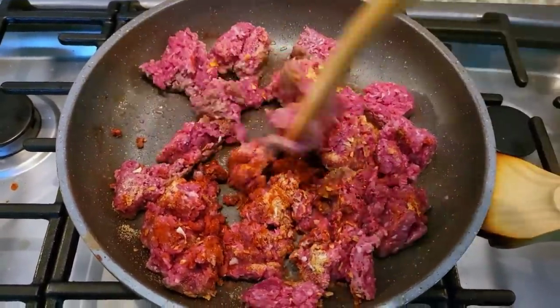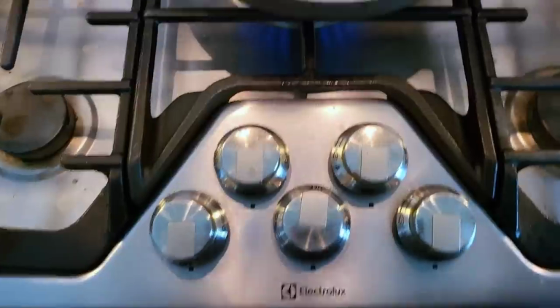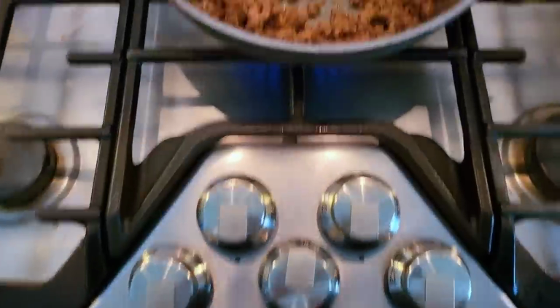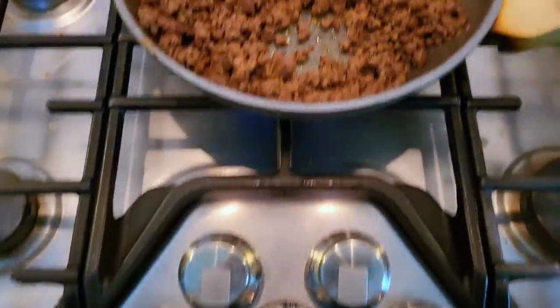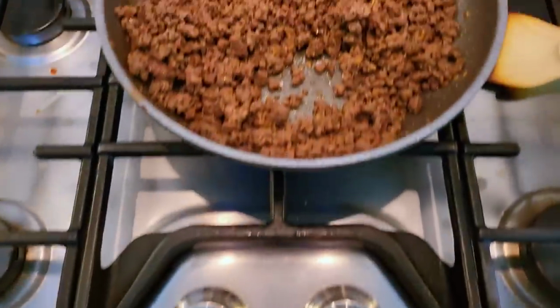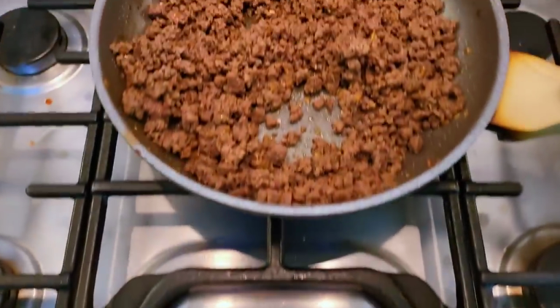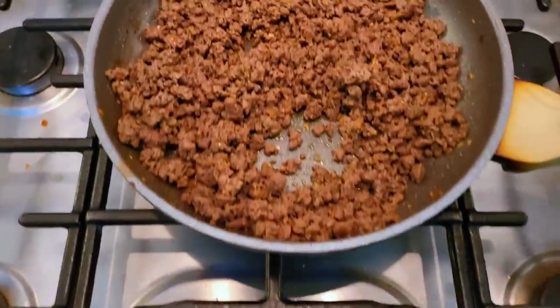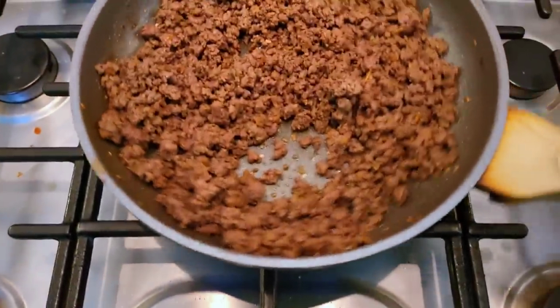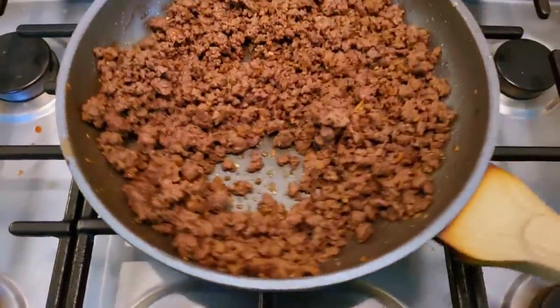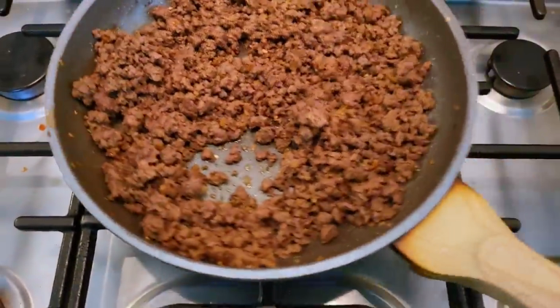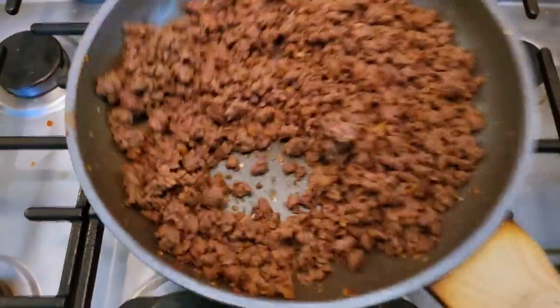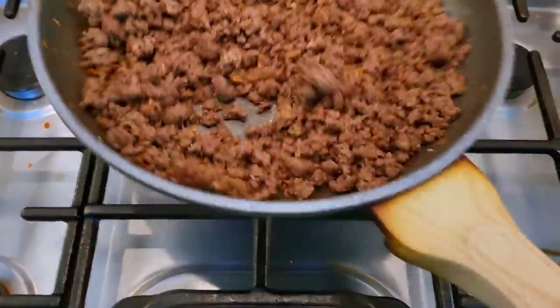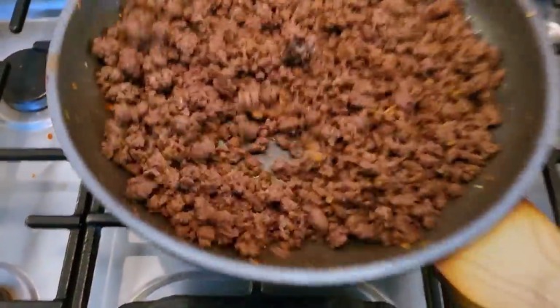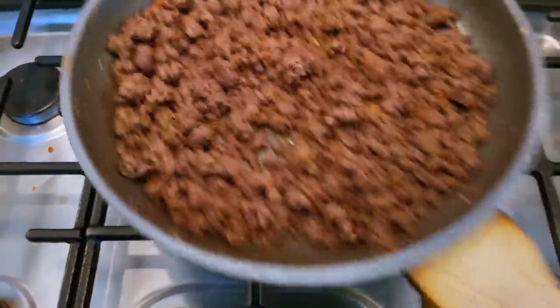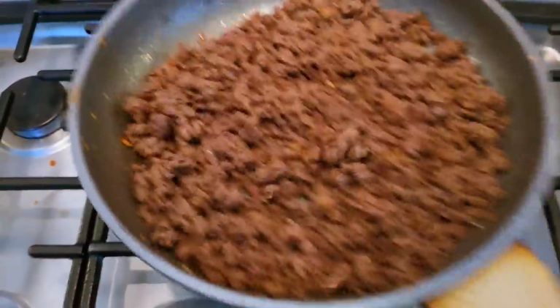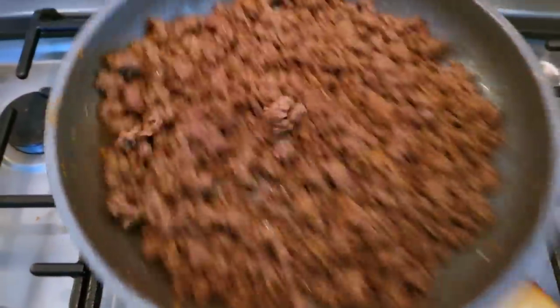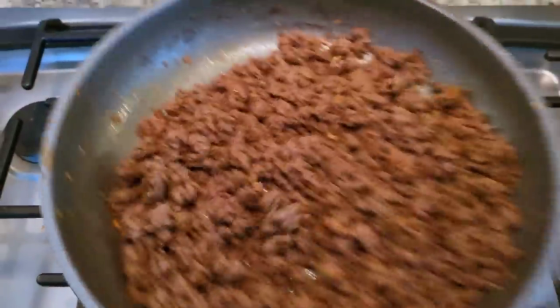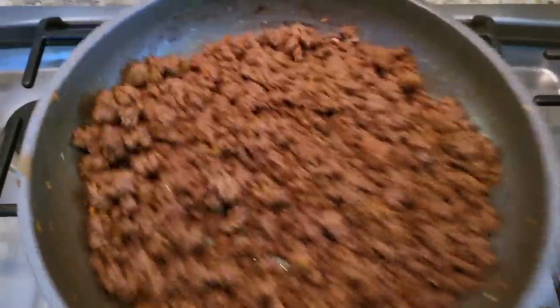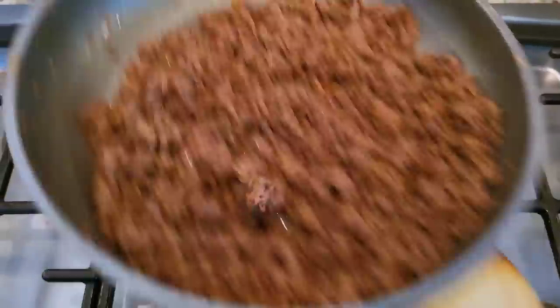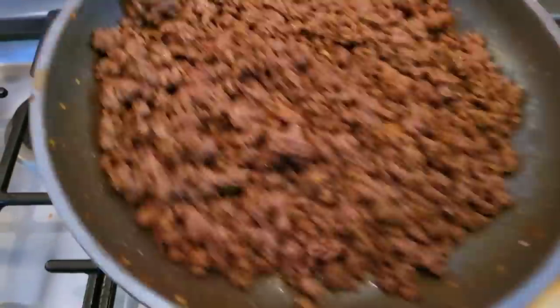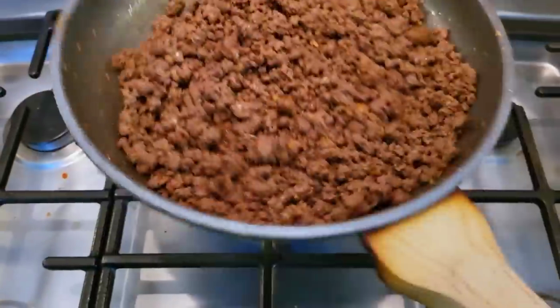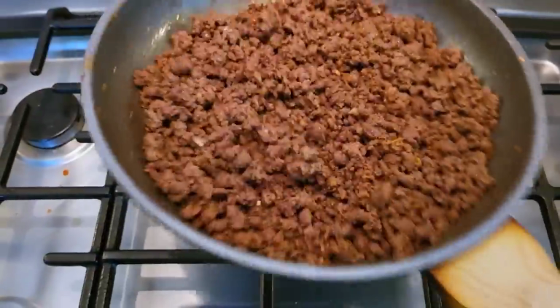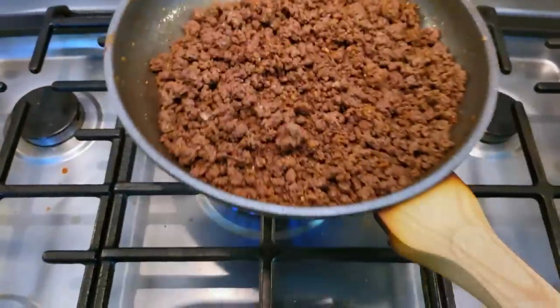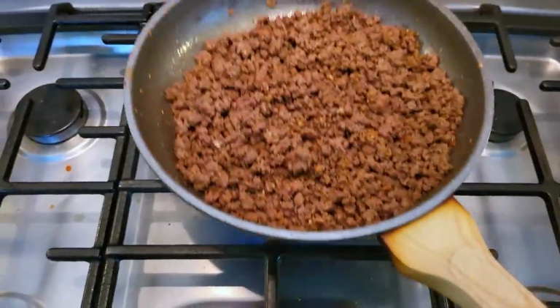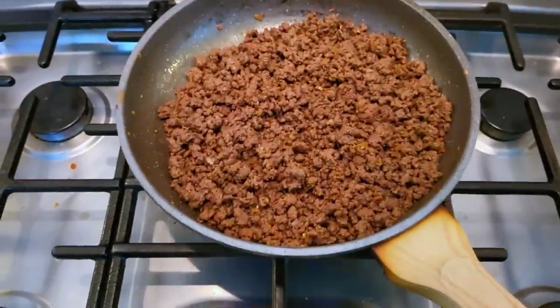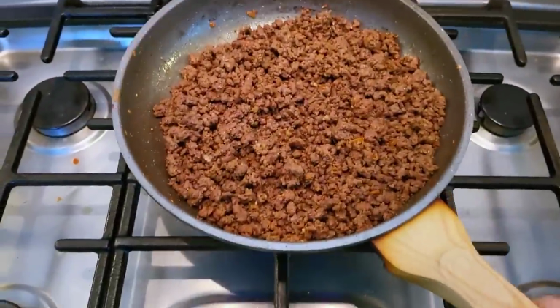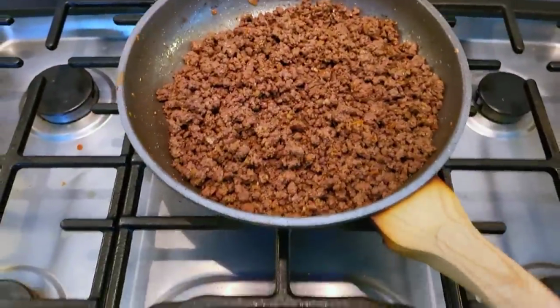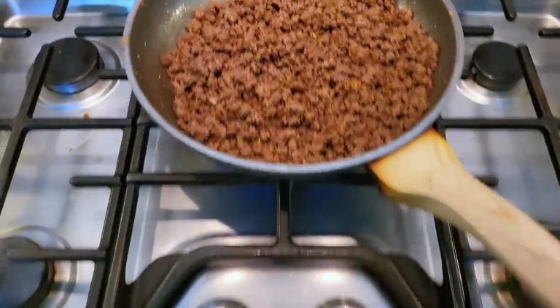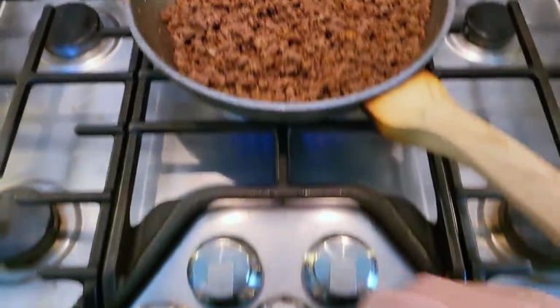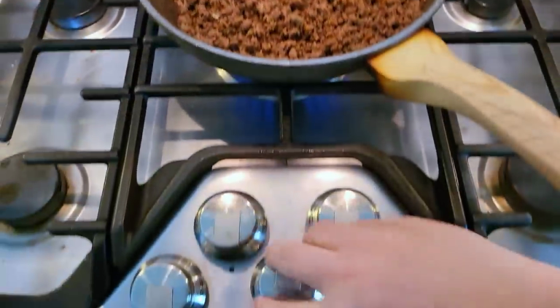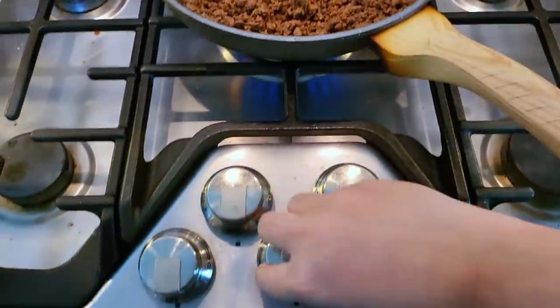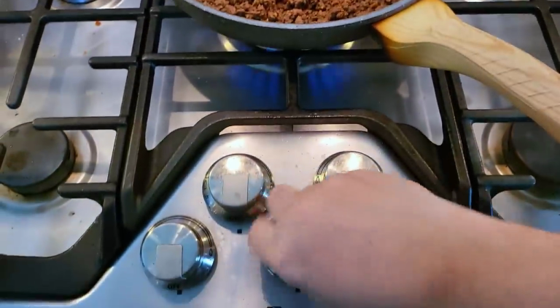Once this is done I'm going to shut off the heat and set this aside until I'm ready to use it.